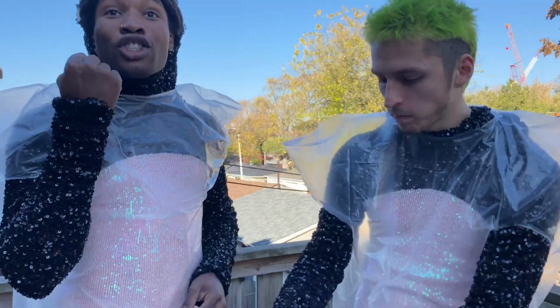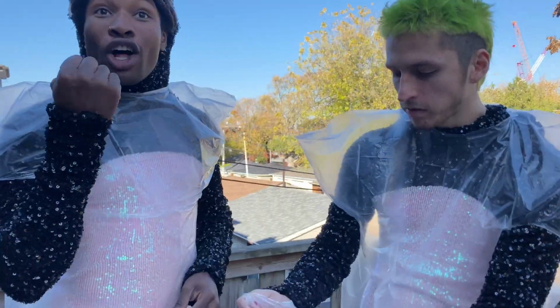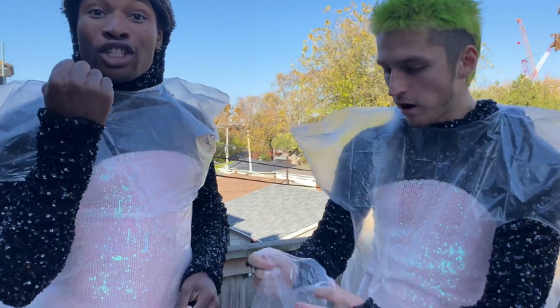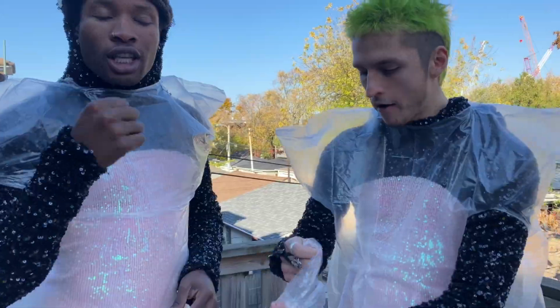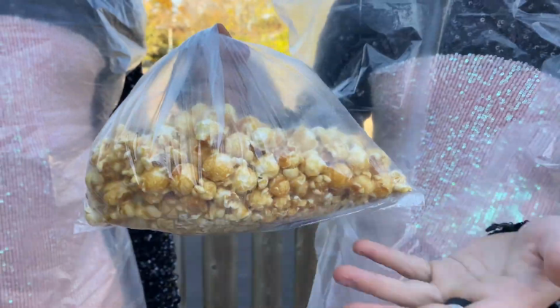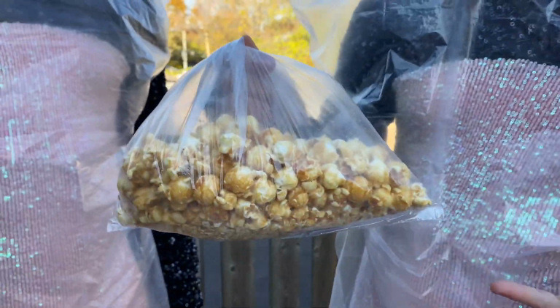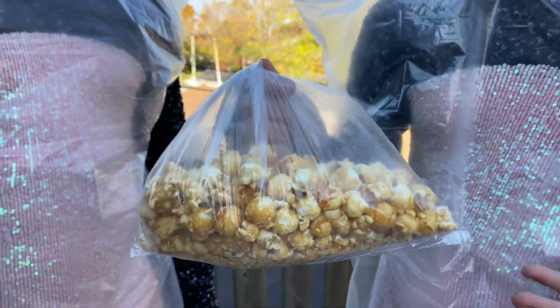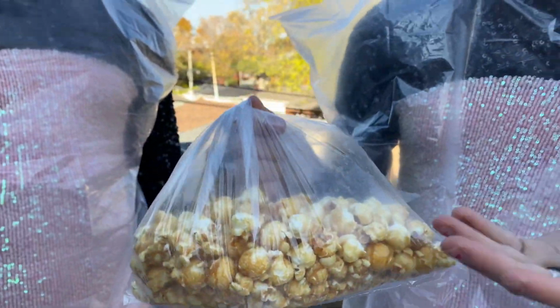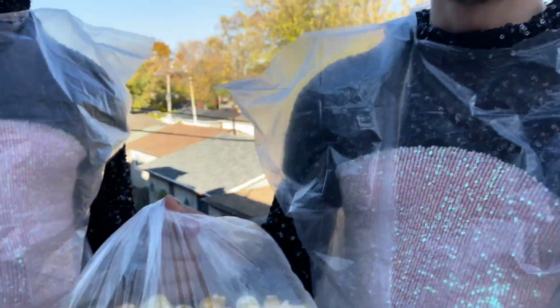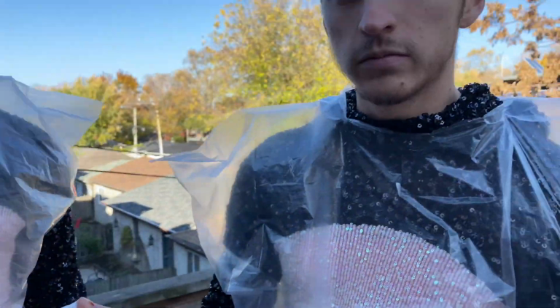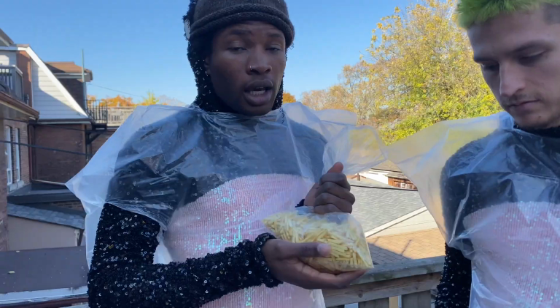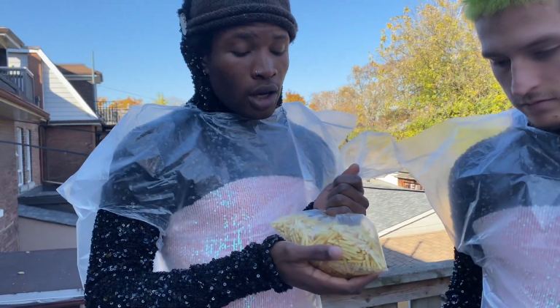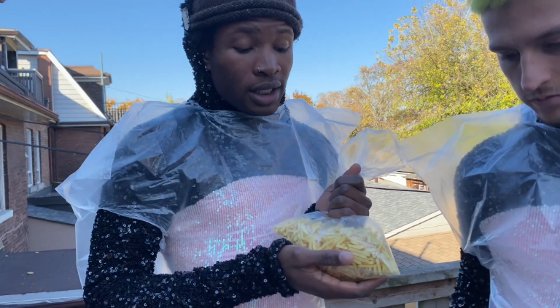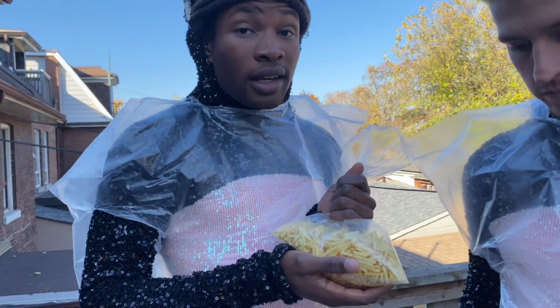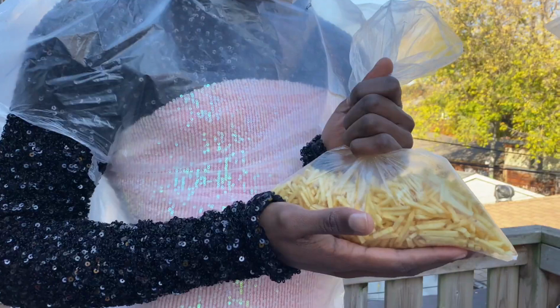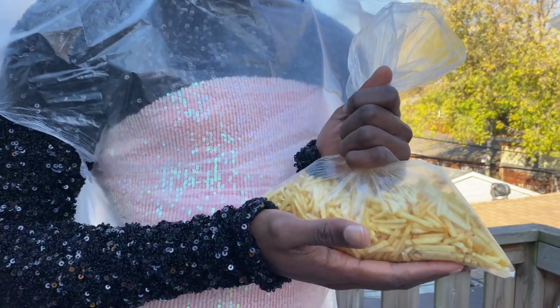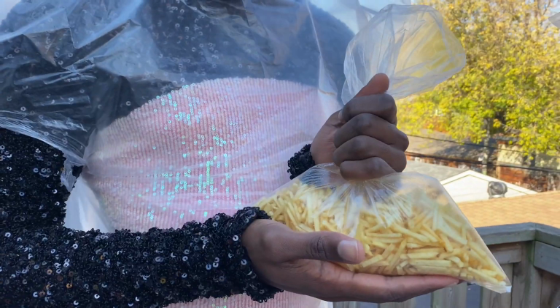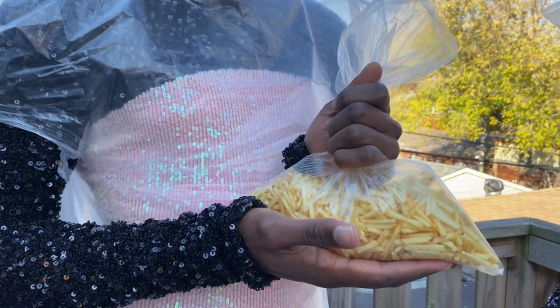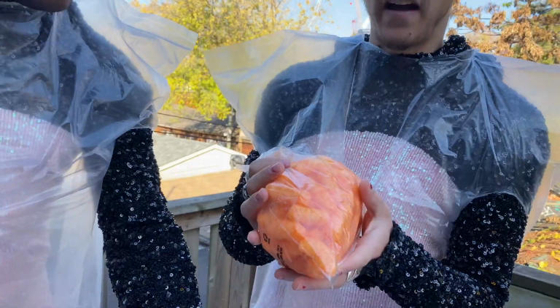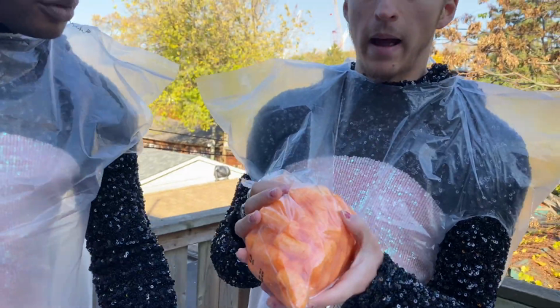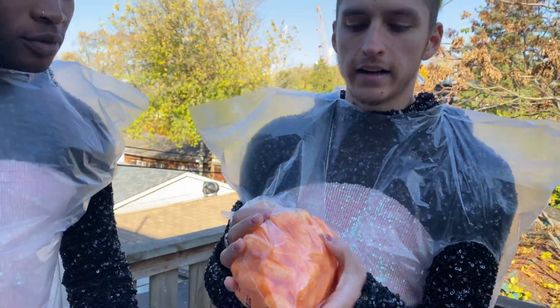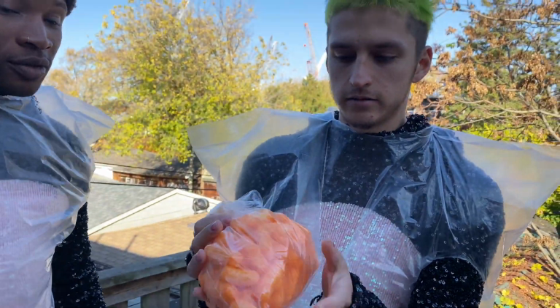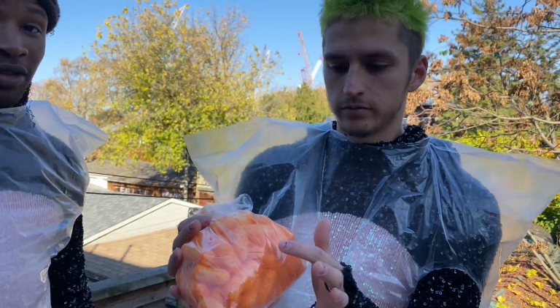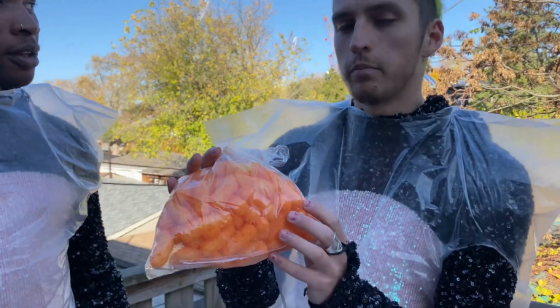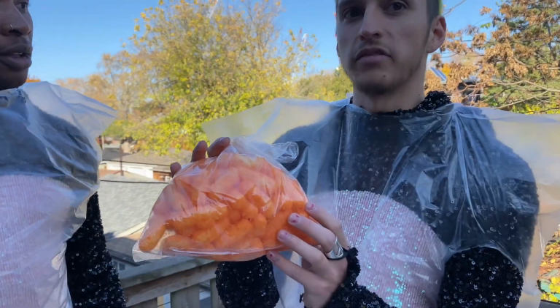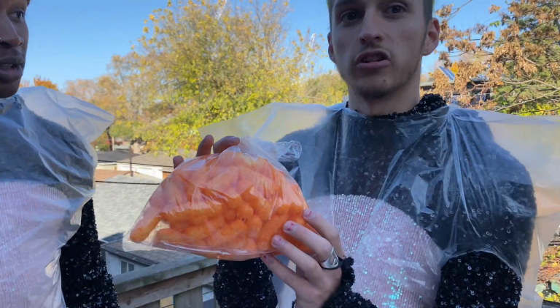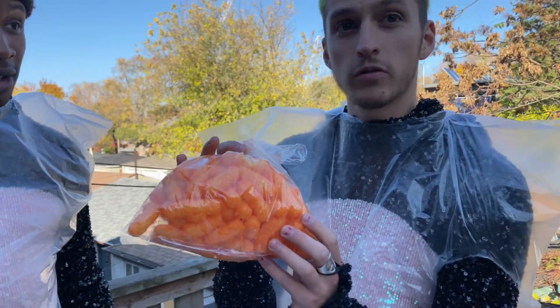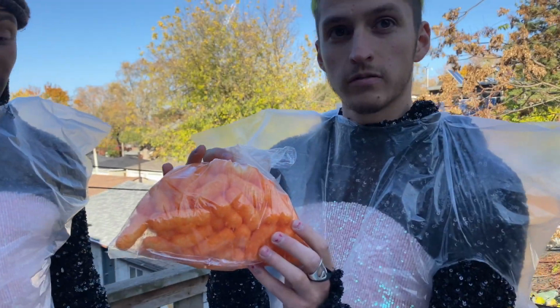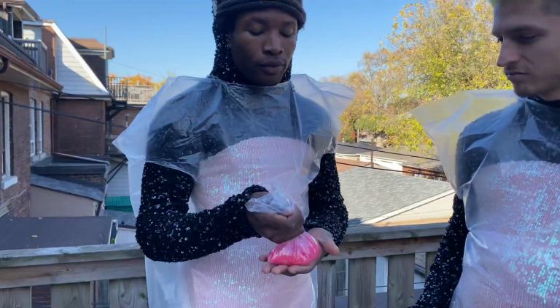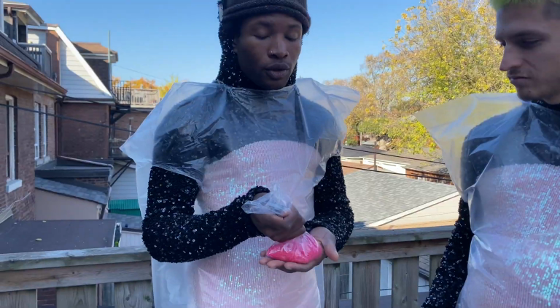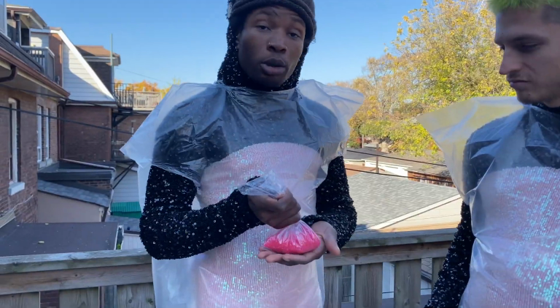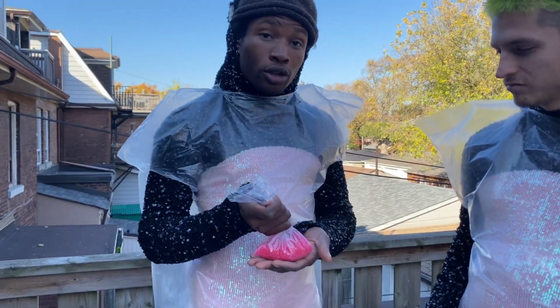Salt. Caramel. Corn. Hickory sticks. Three pounds. Fat pack. Puffy Cheetos. Sprinkles.